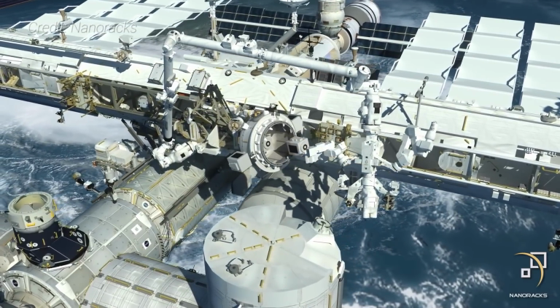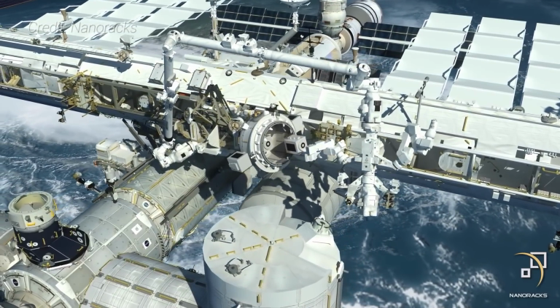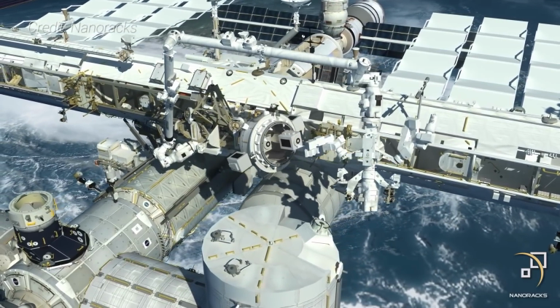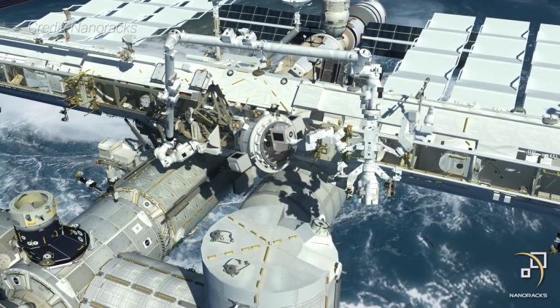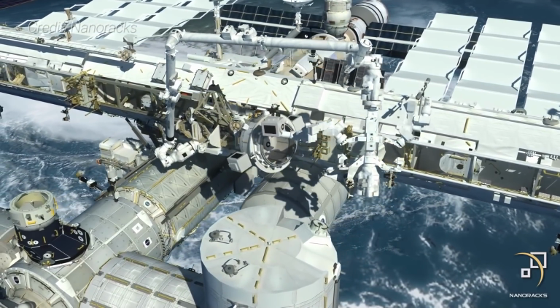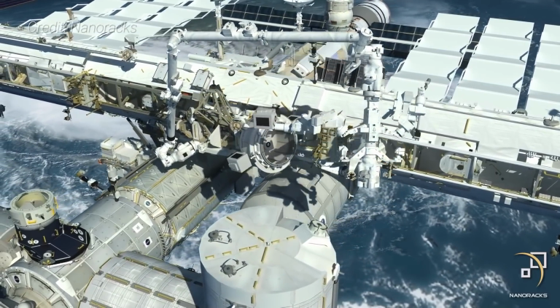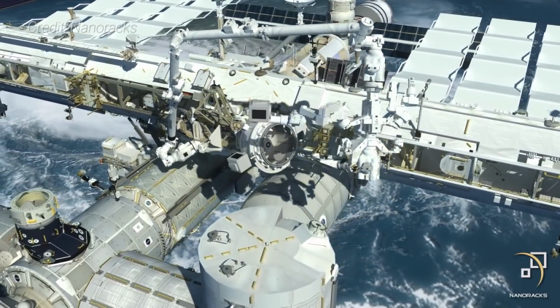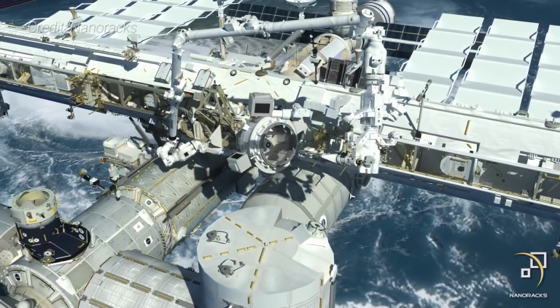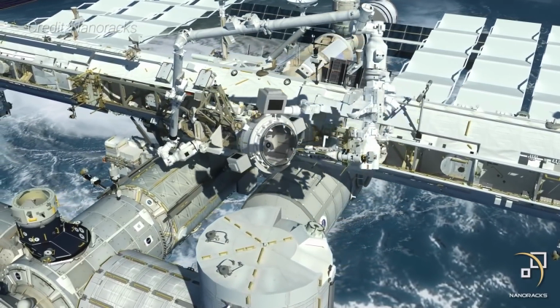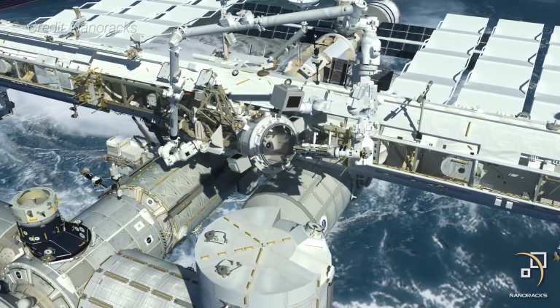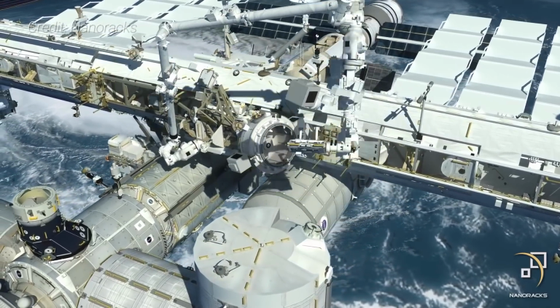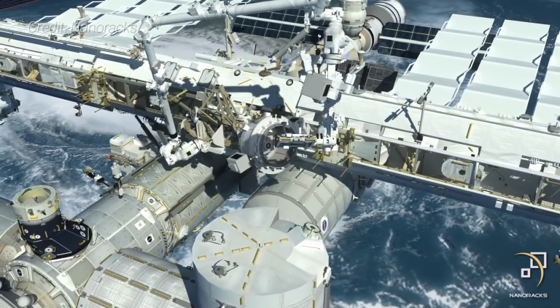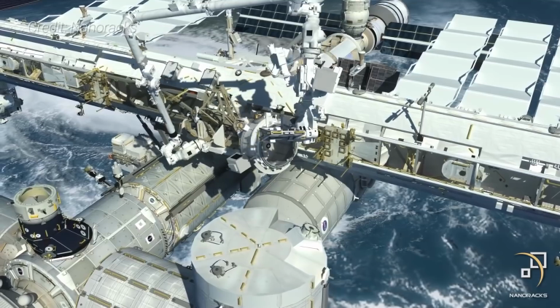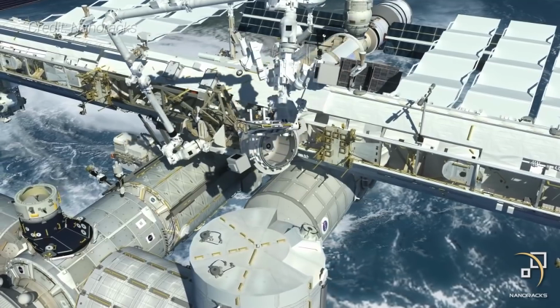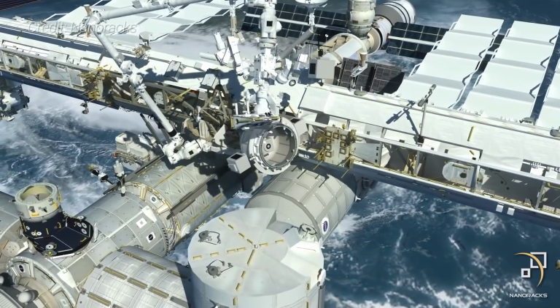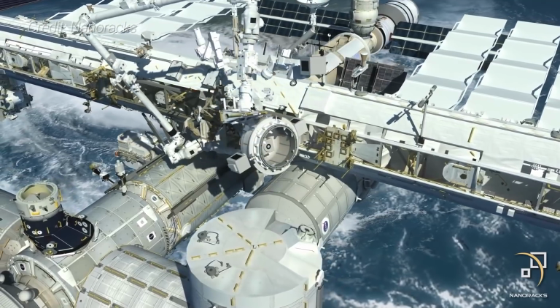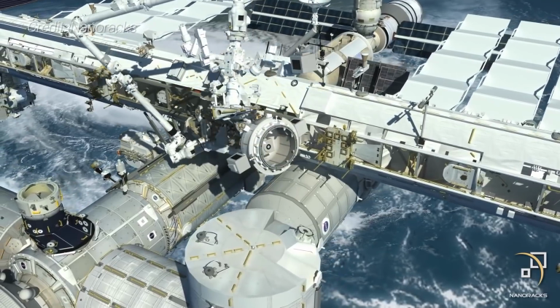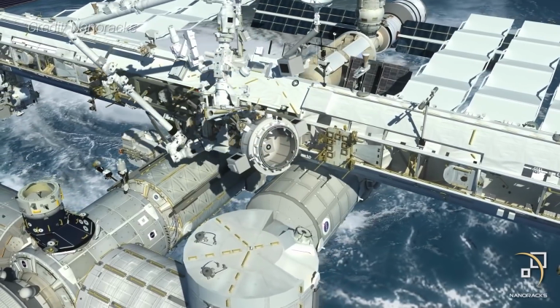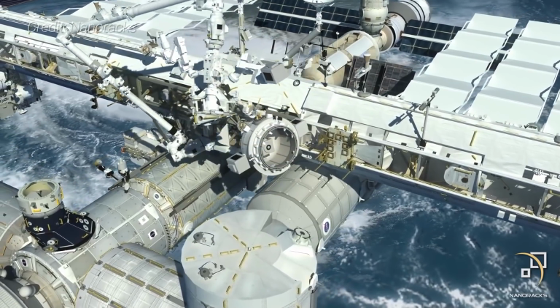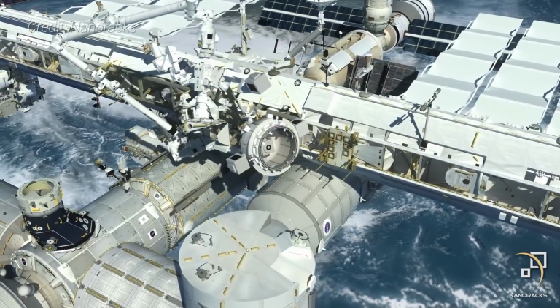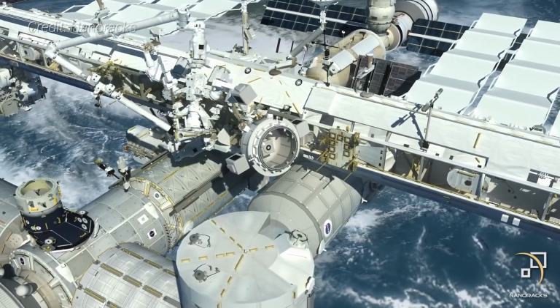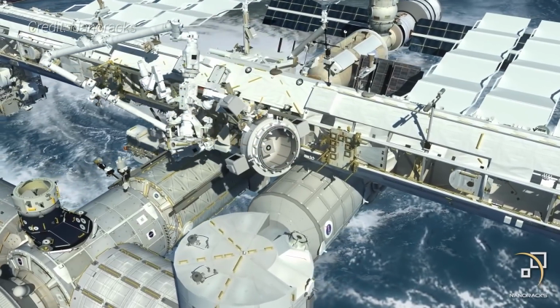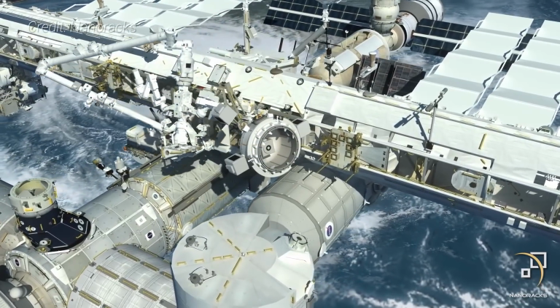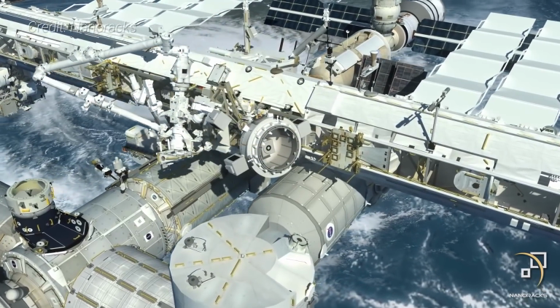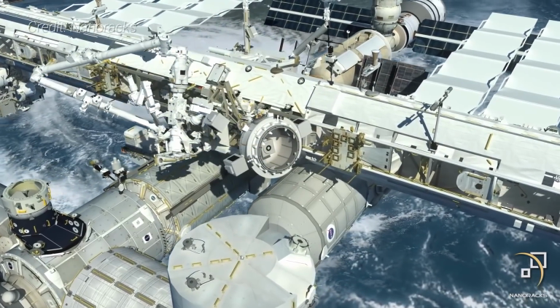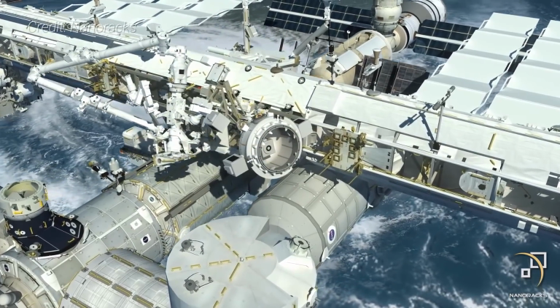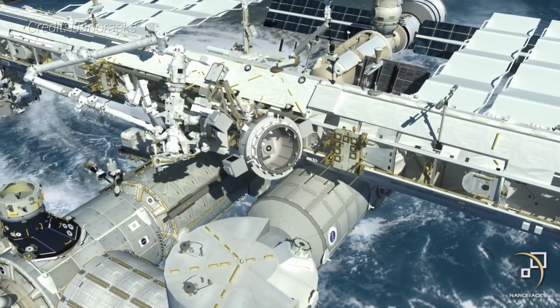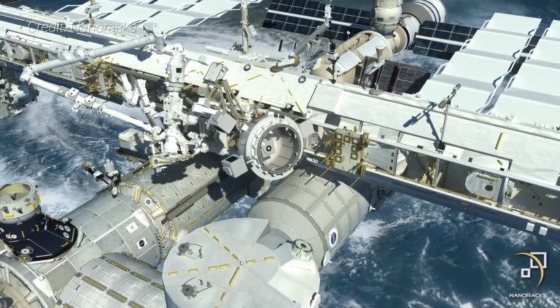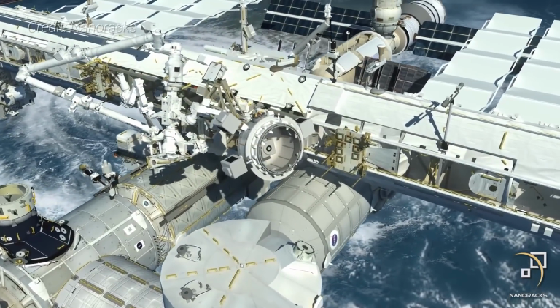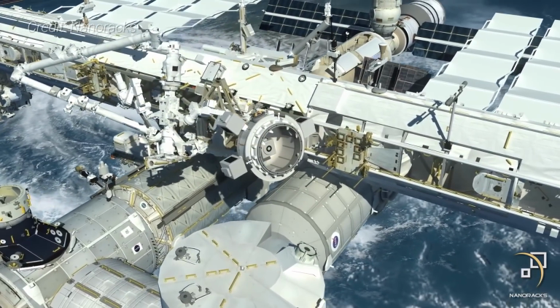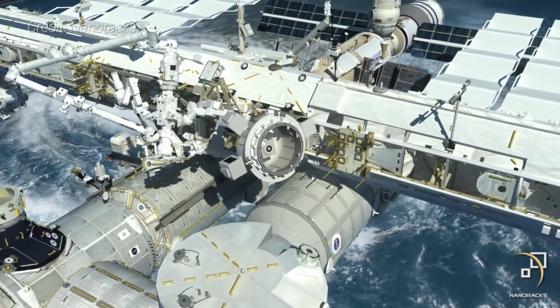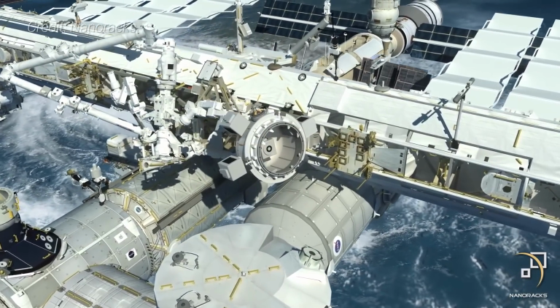NASA and NanoRacks agreed to the development of this airlock in May 2016 via a Space Act agreement.